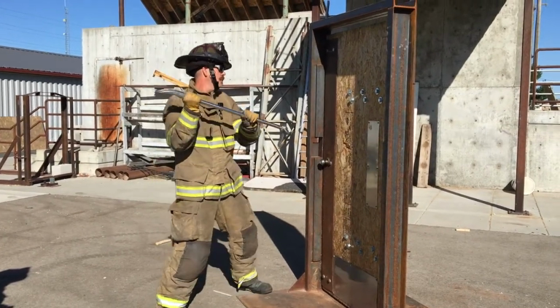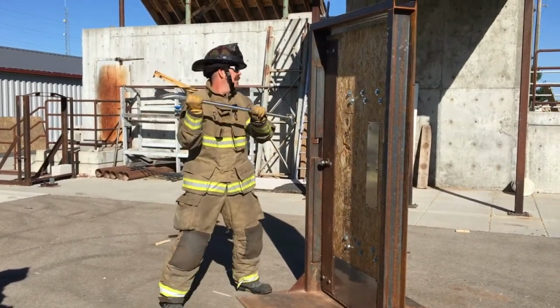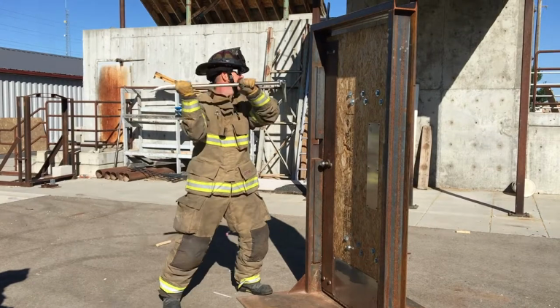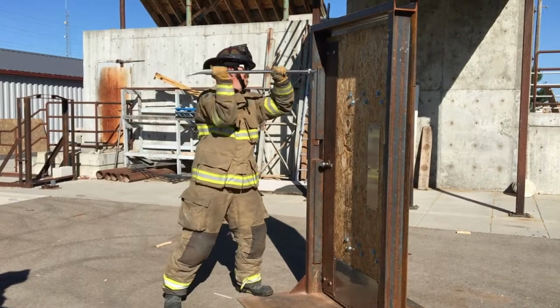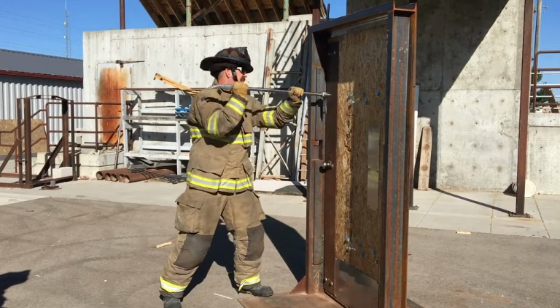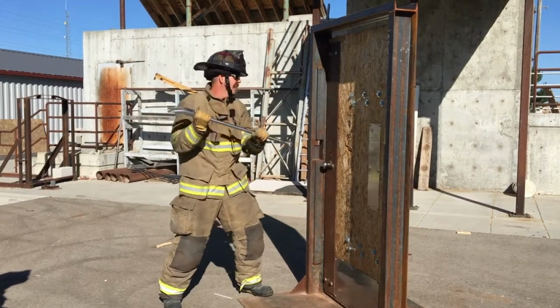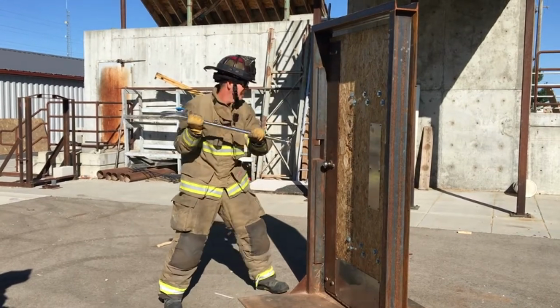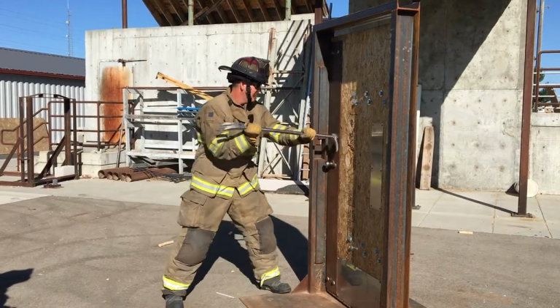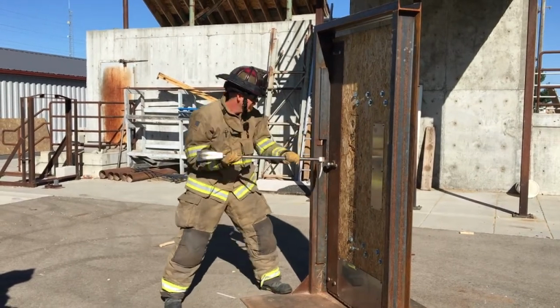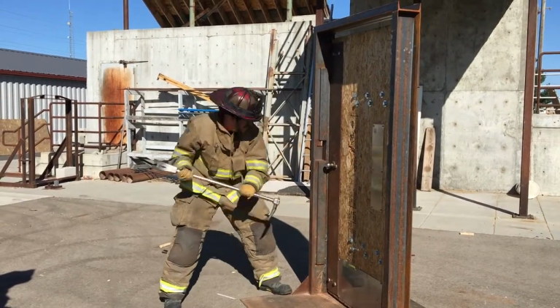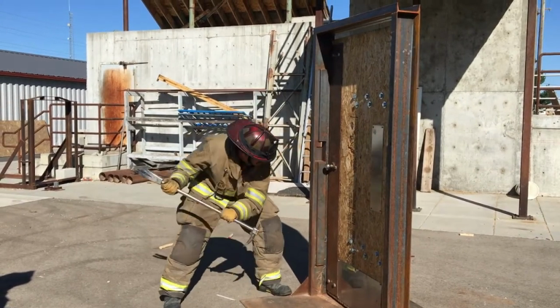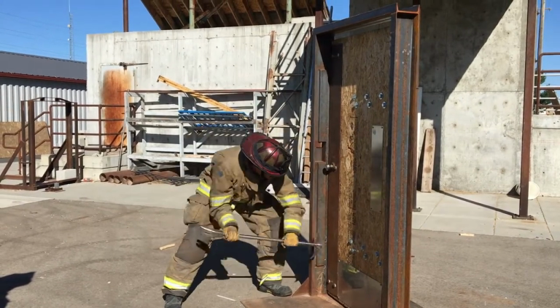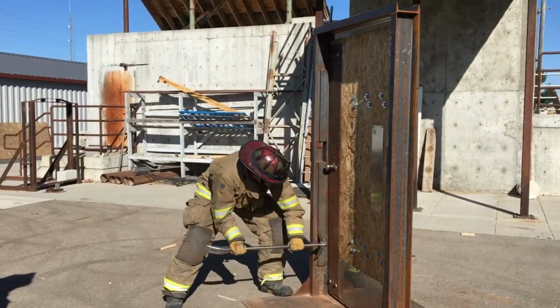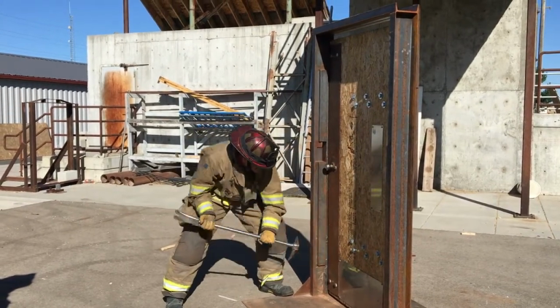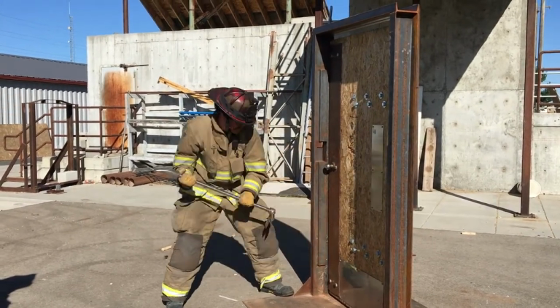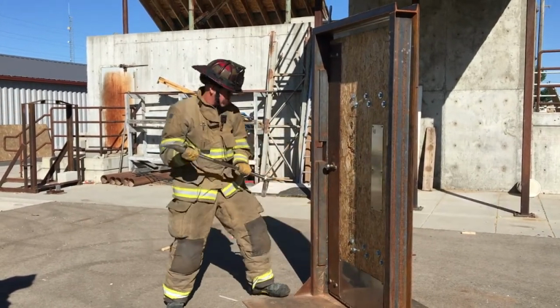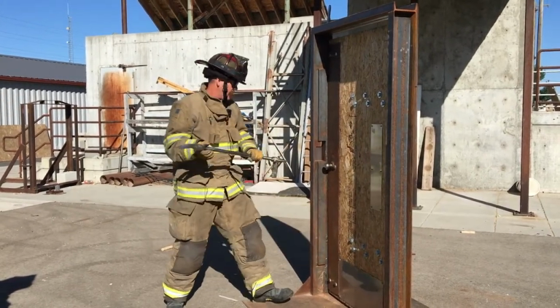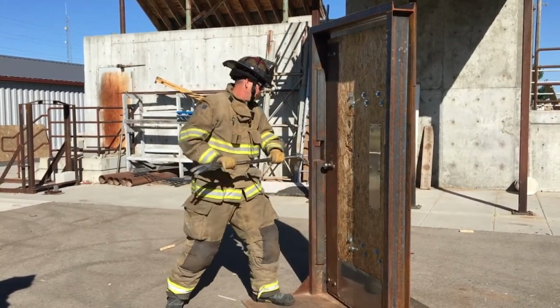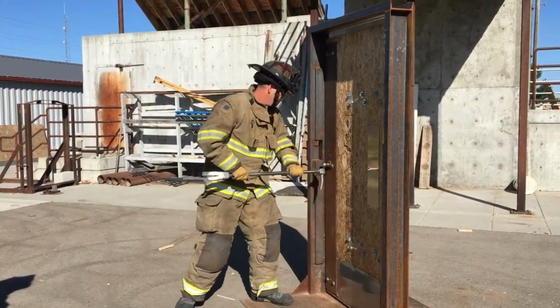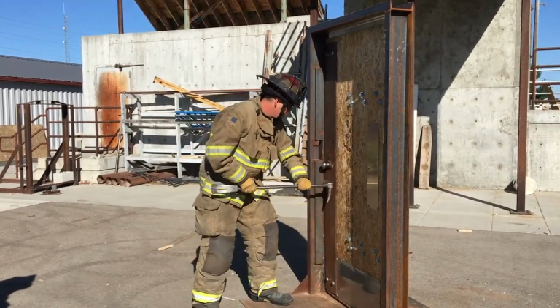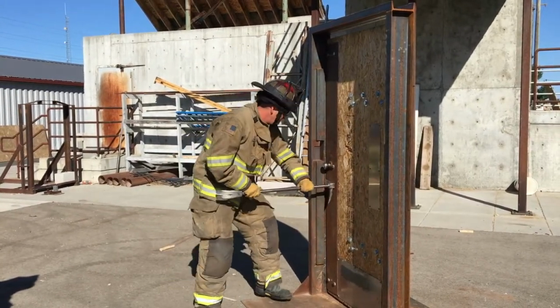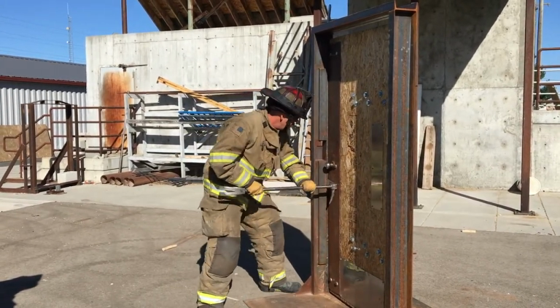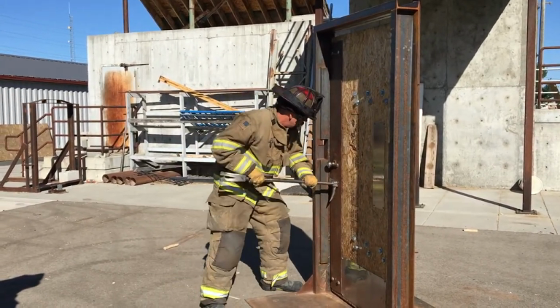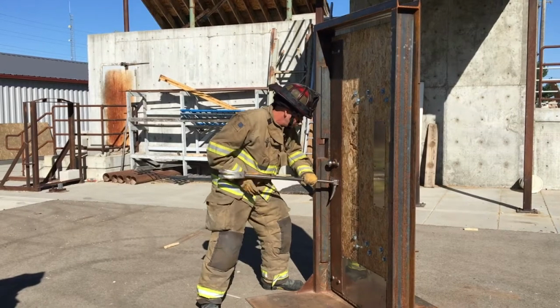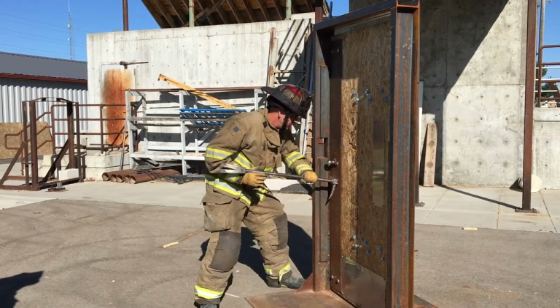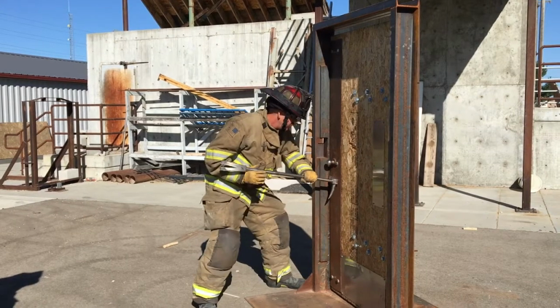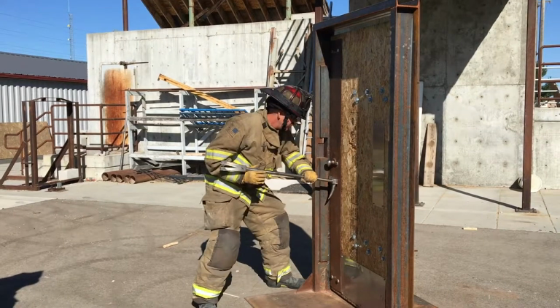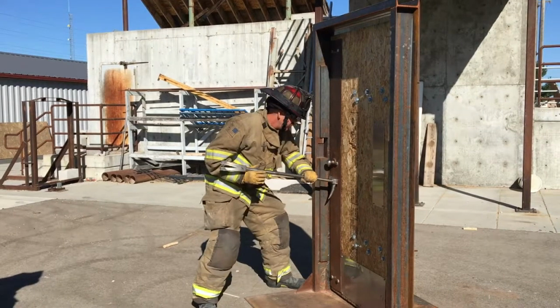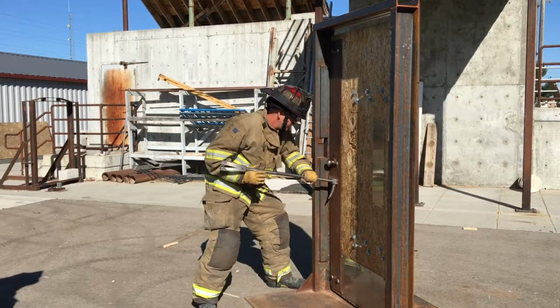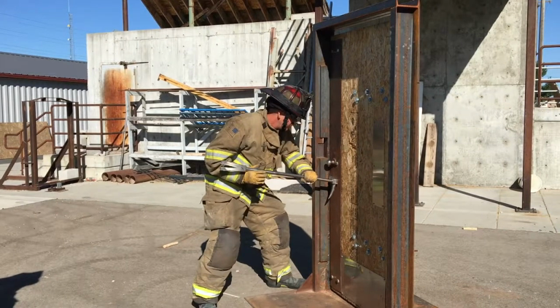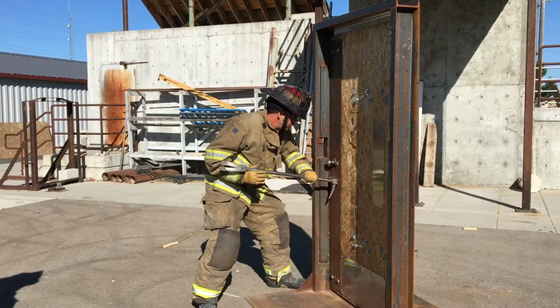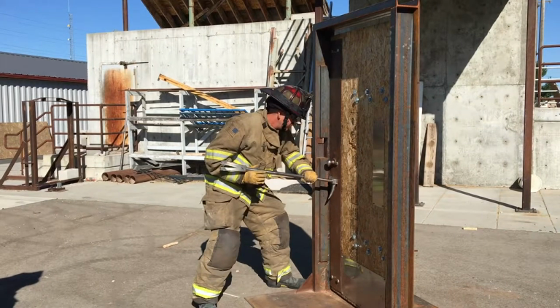Sound the door for locks. Choose the proper location to force the door.